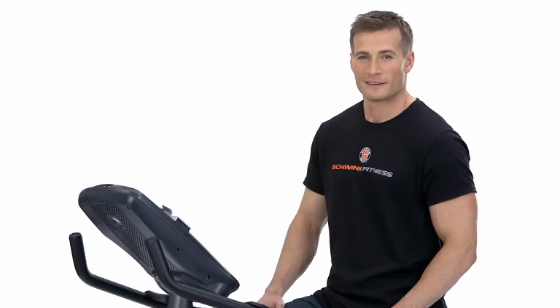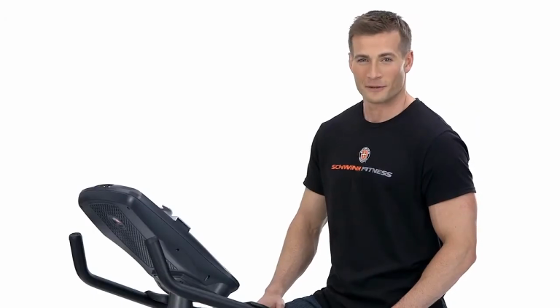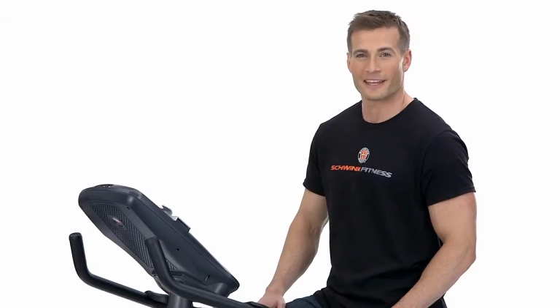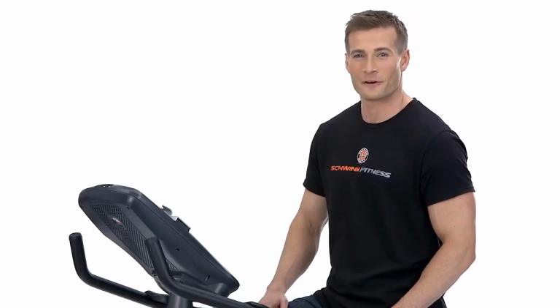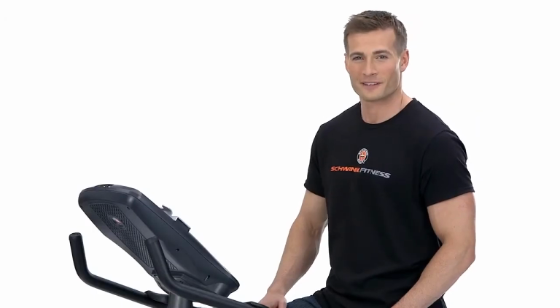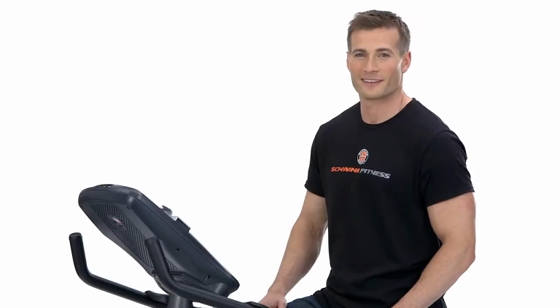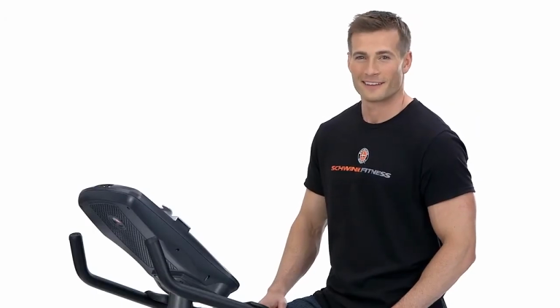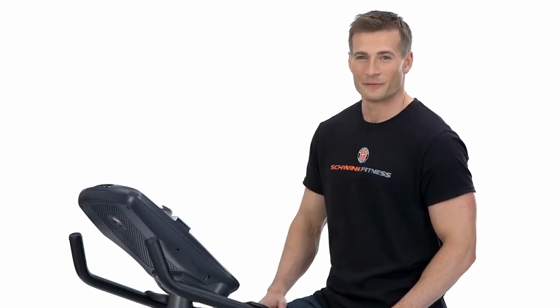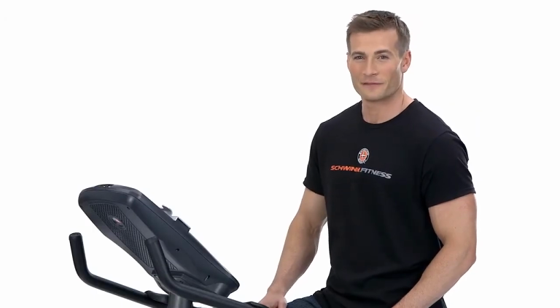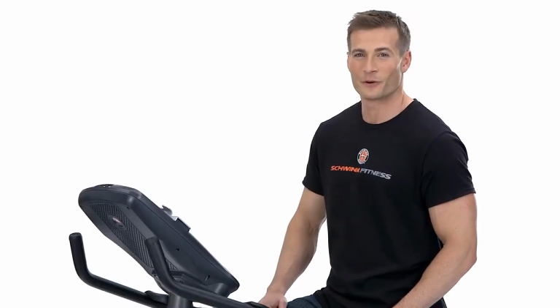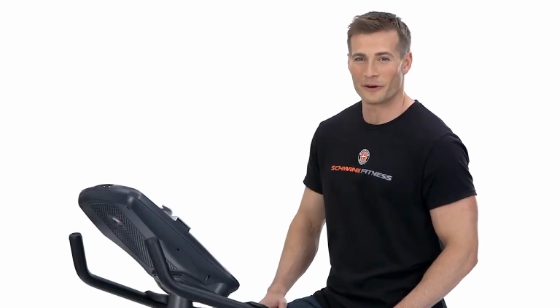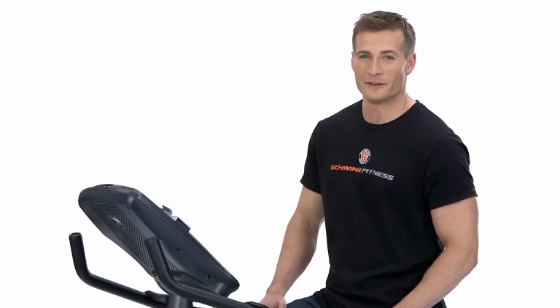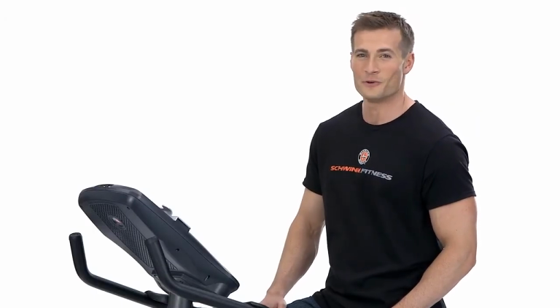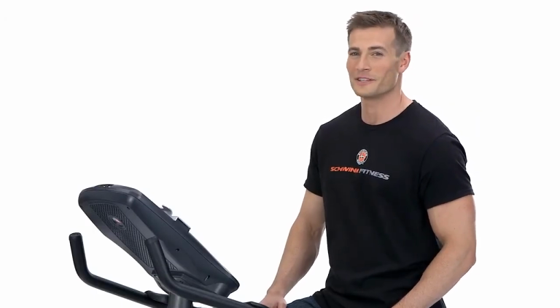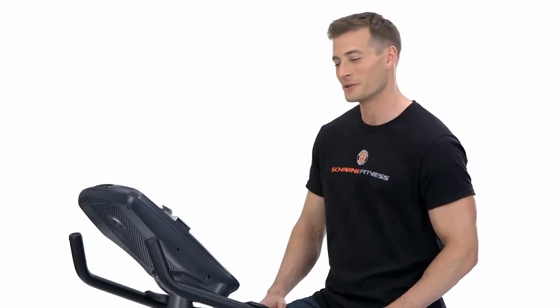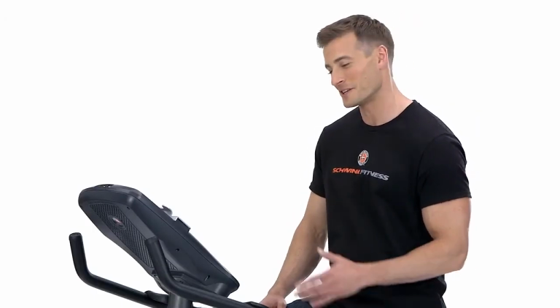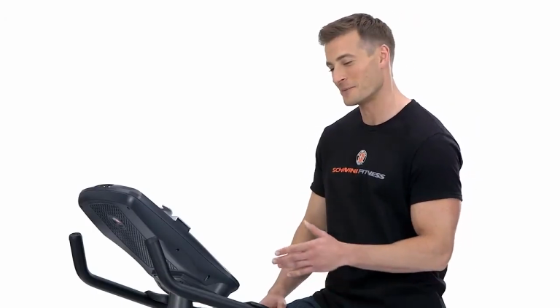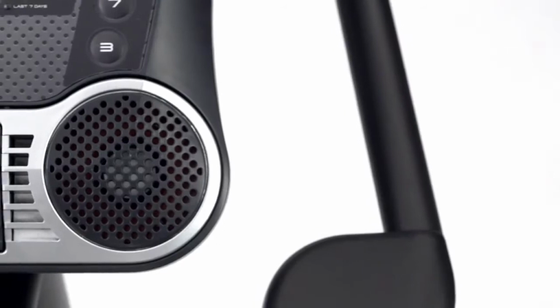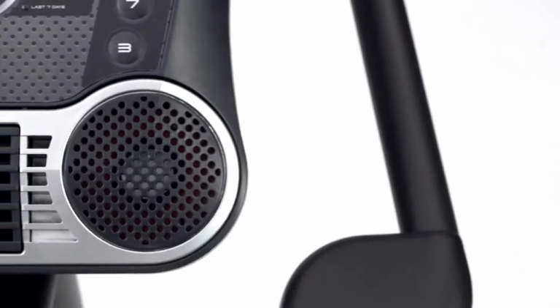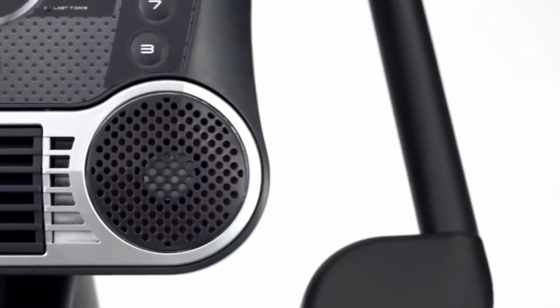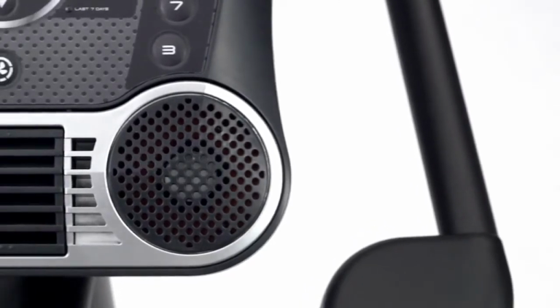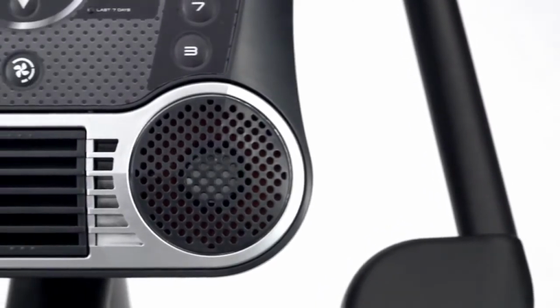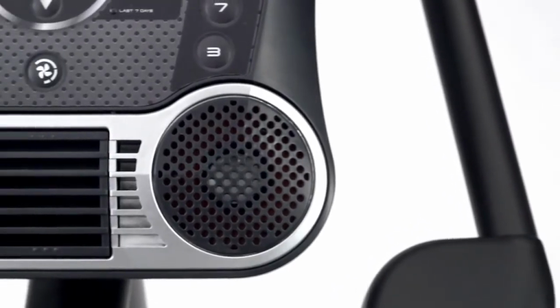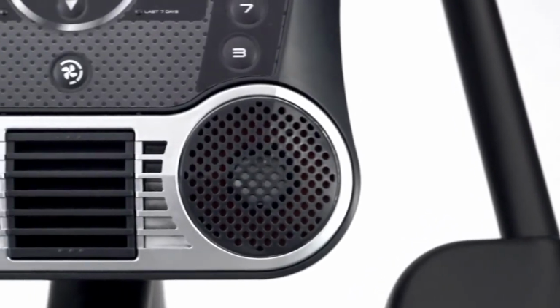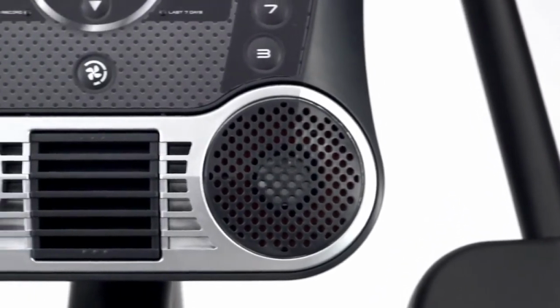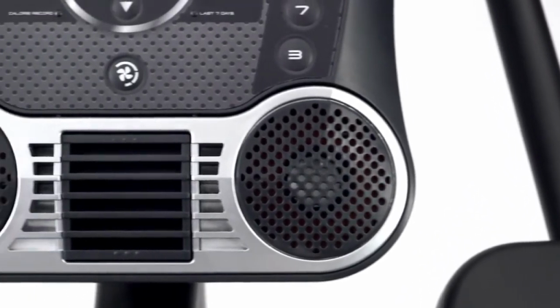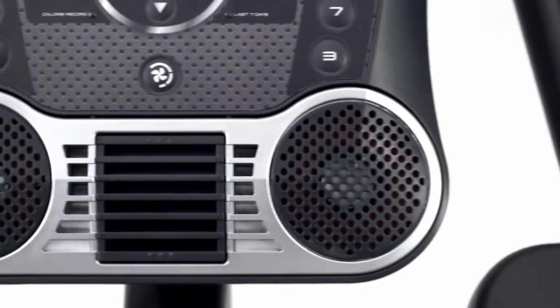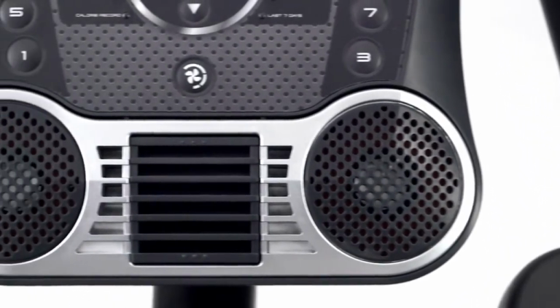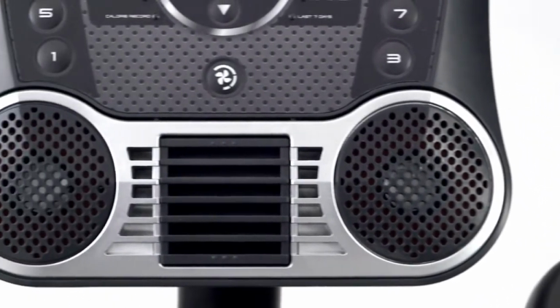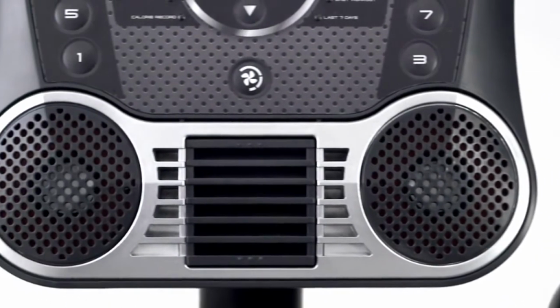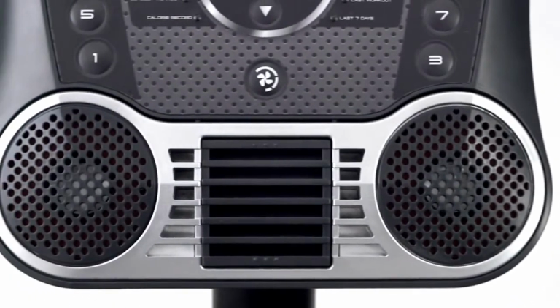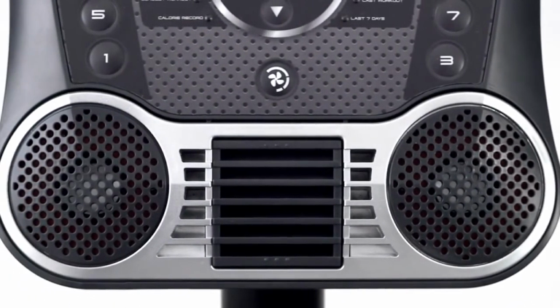Don't like headphones? We've even incorporated new sealed acoustic chamber speakers to deliver a bigger and better quality of sound than ever before.